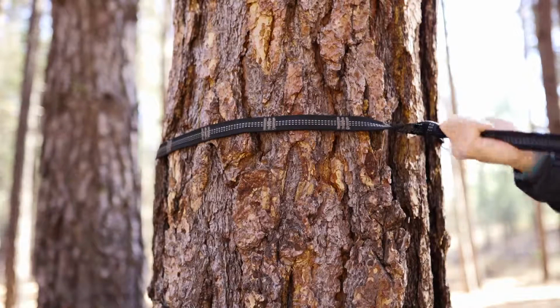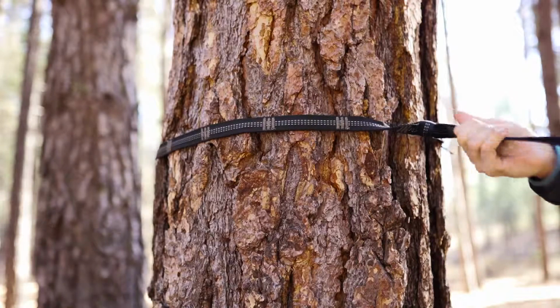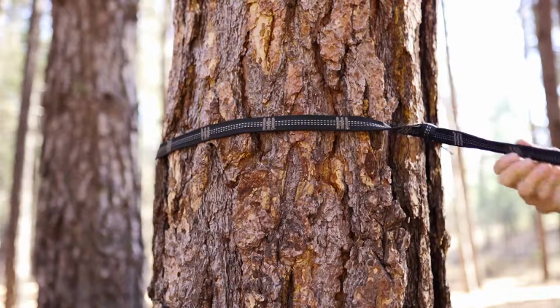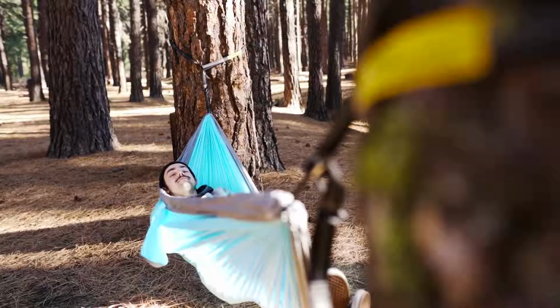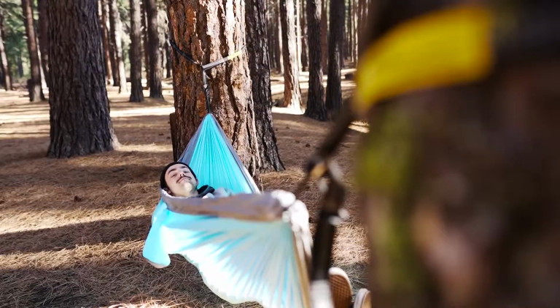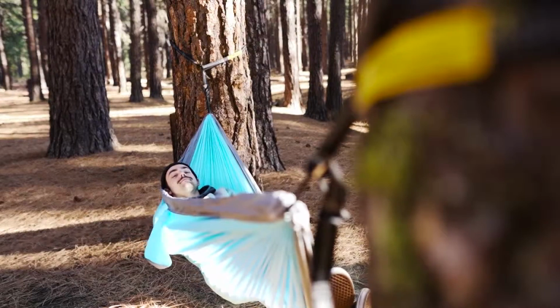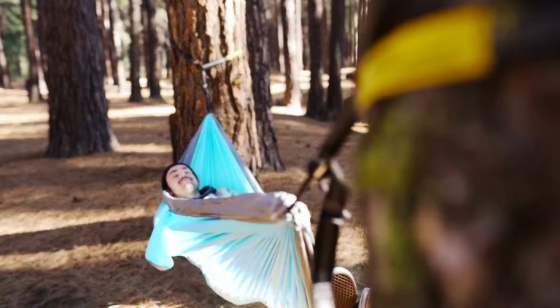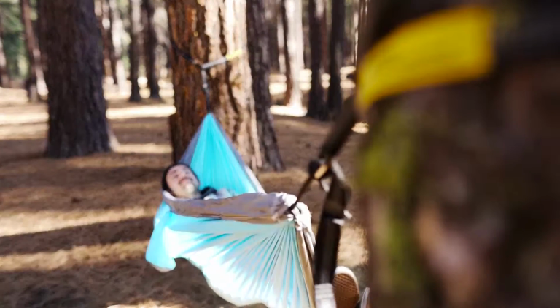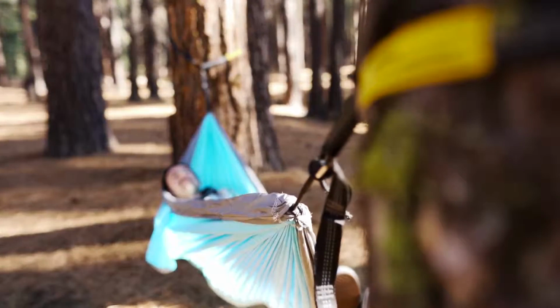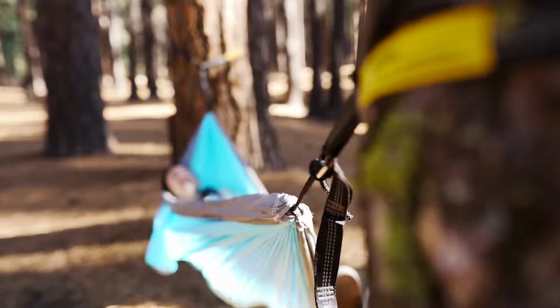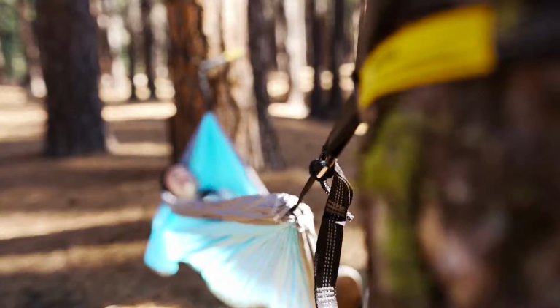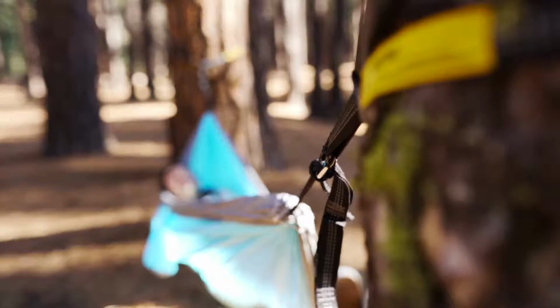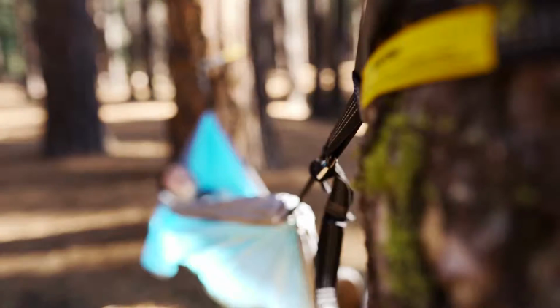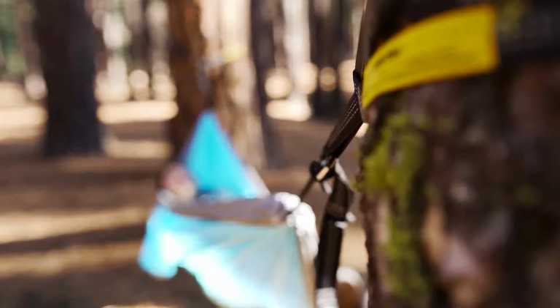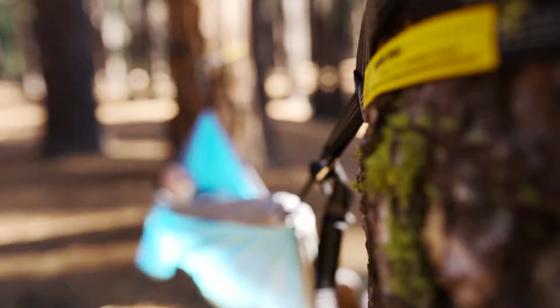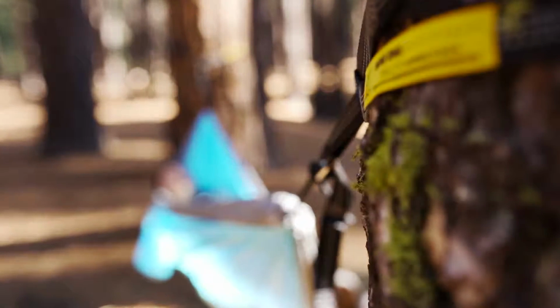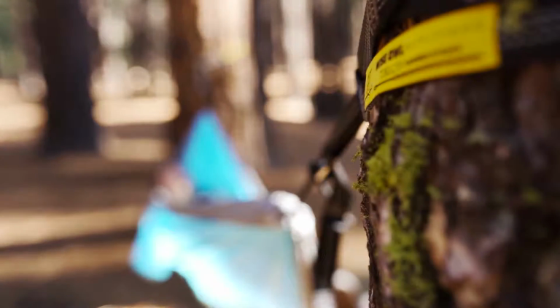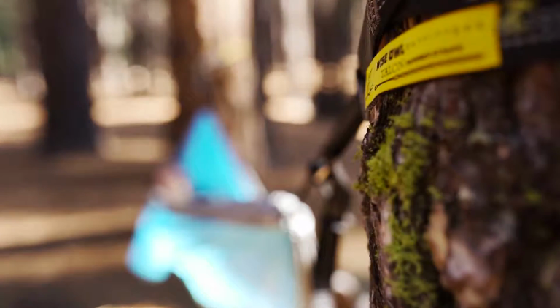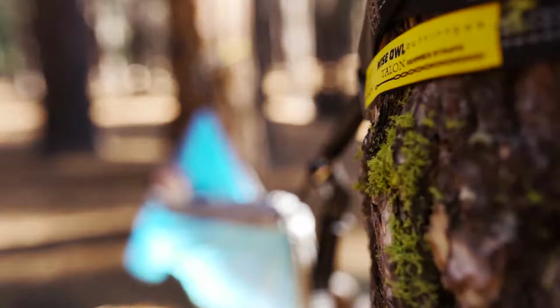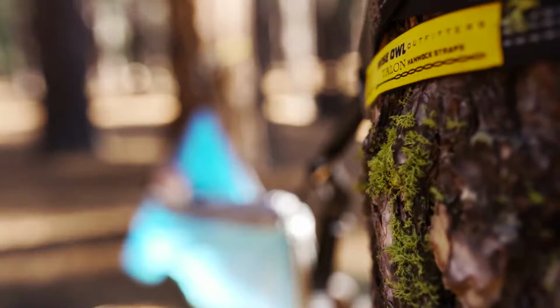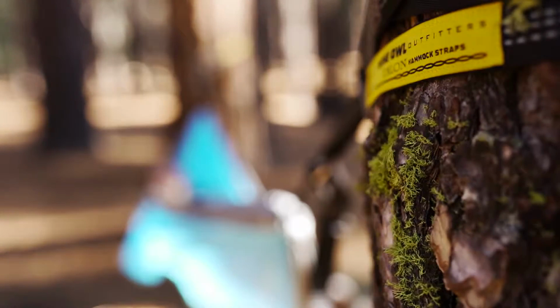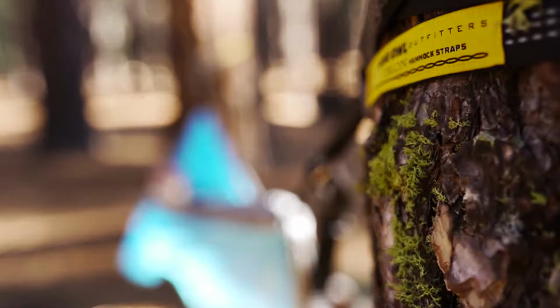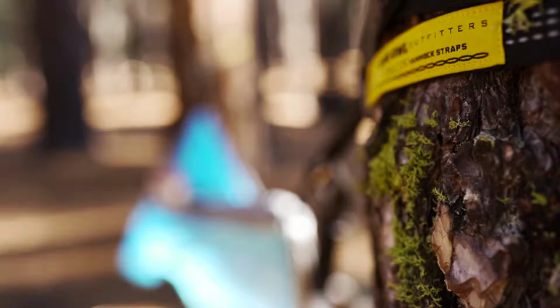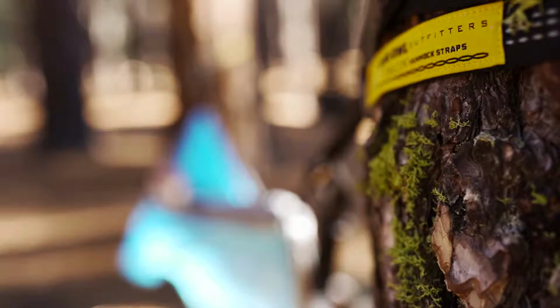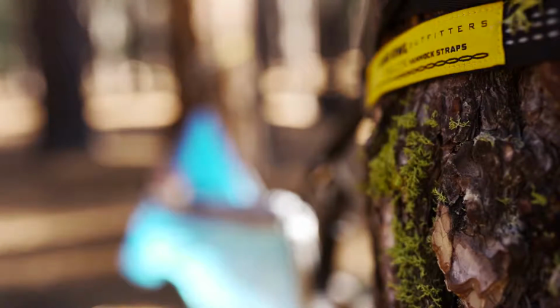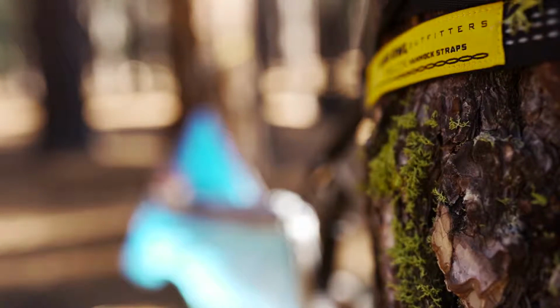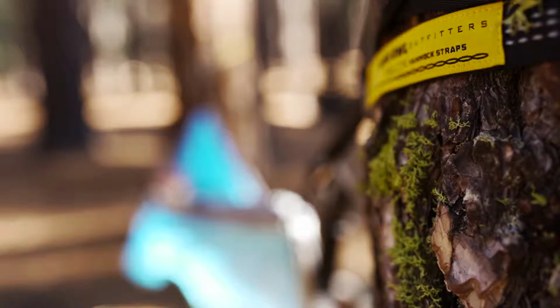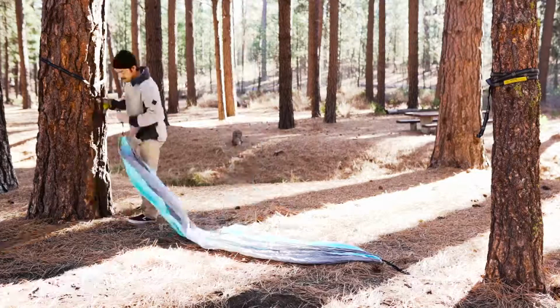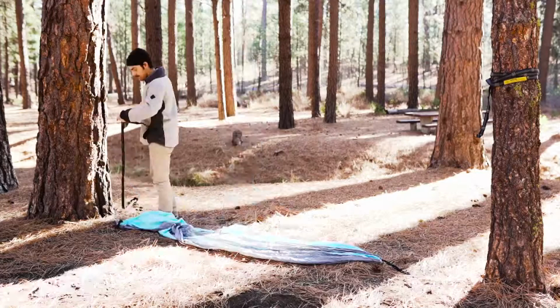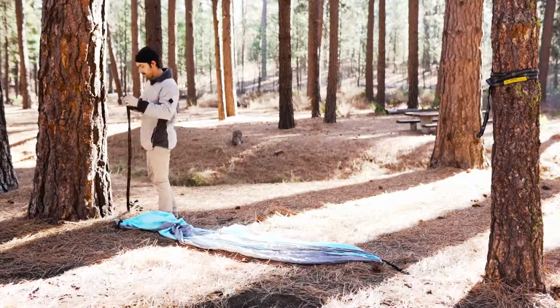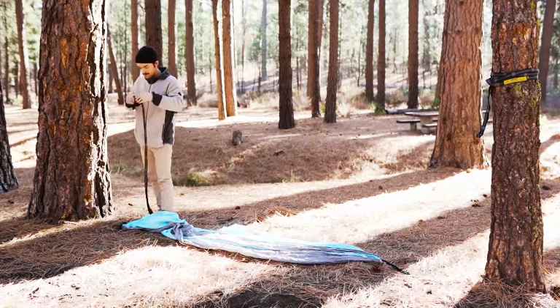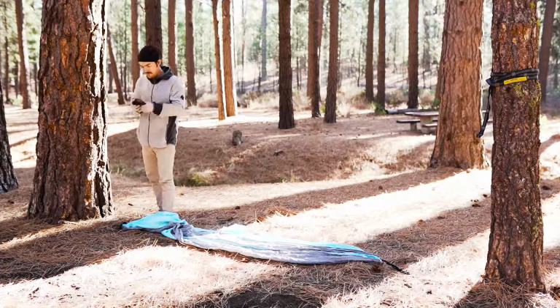Once you get the hang of it, you can hang your hammock in about a minute, giving you more time to start relaxing right away.